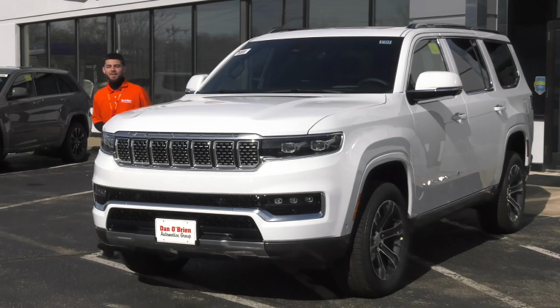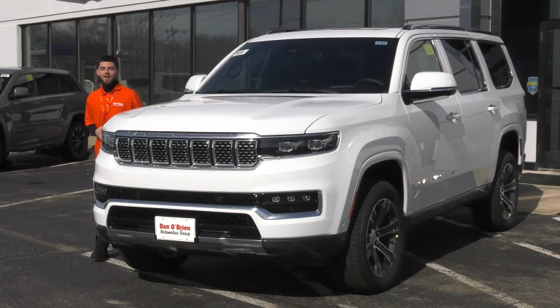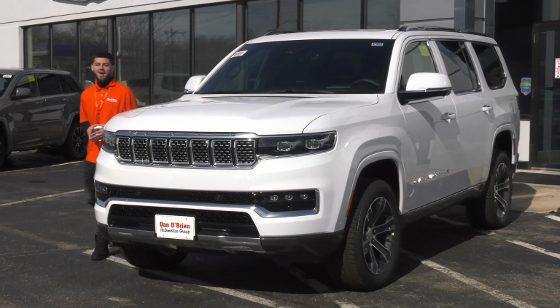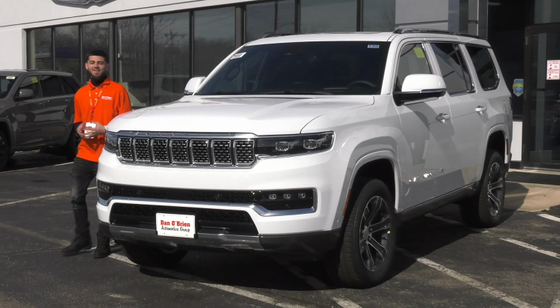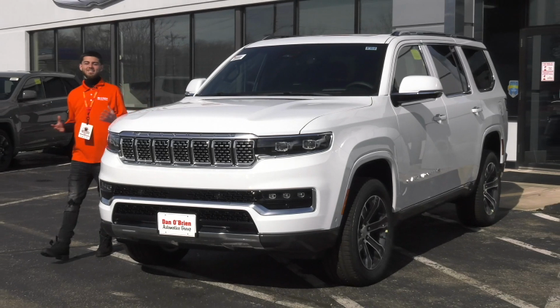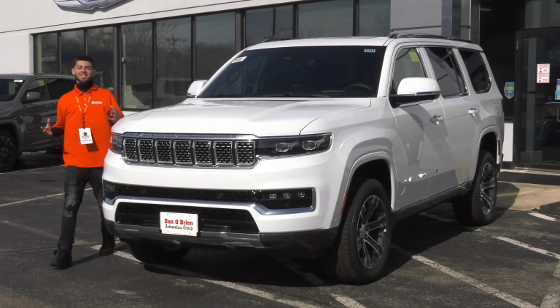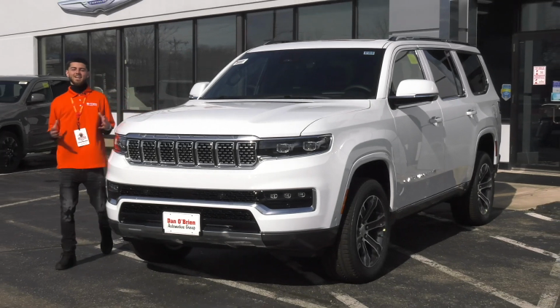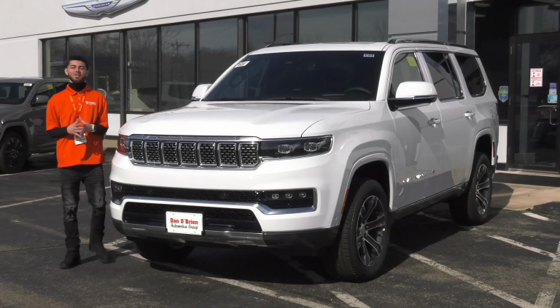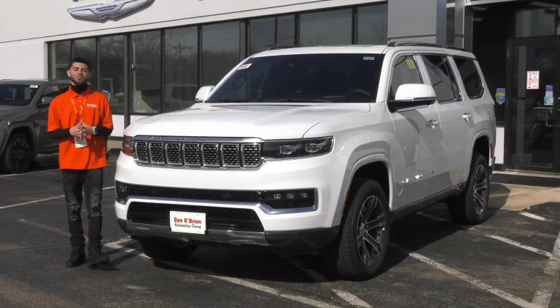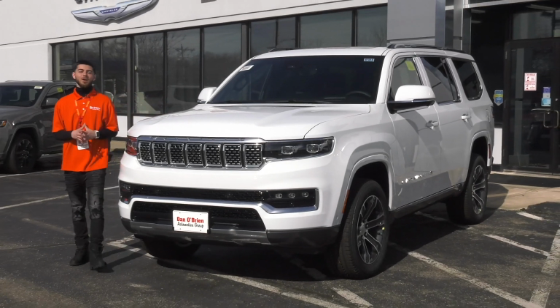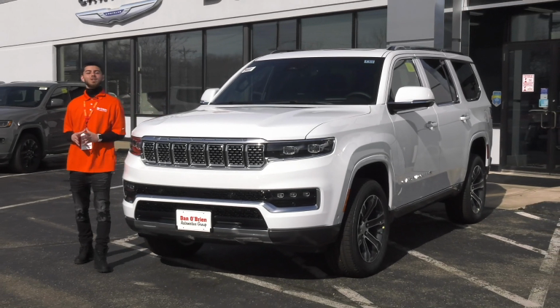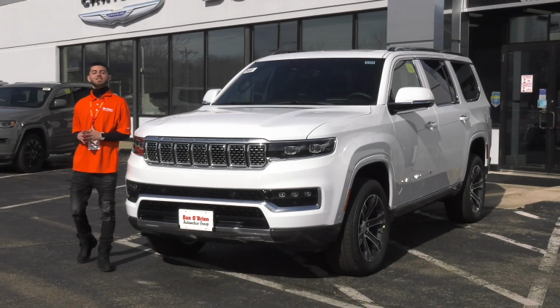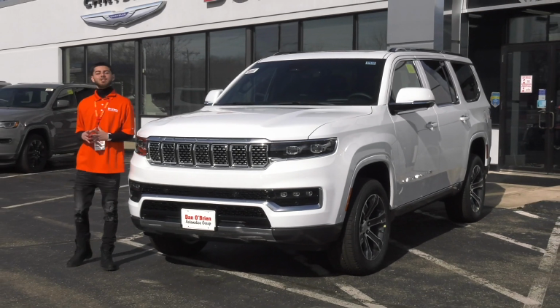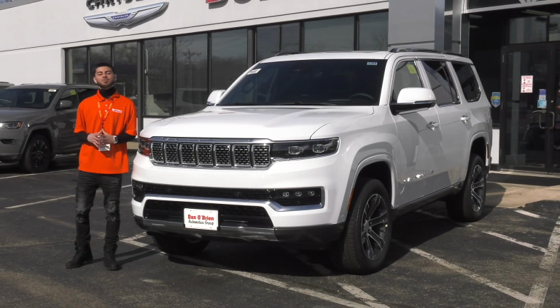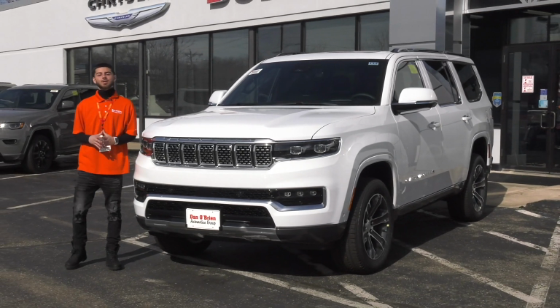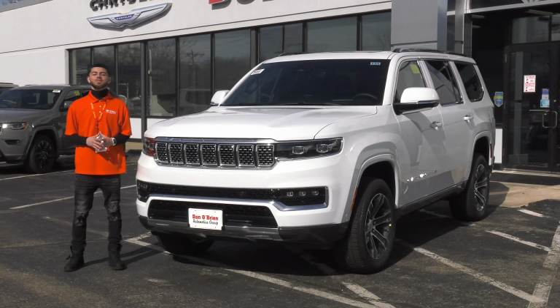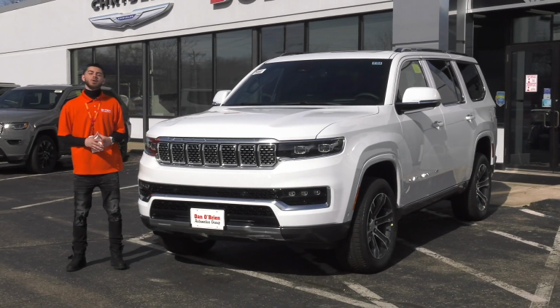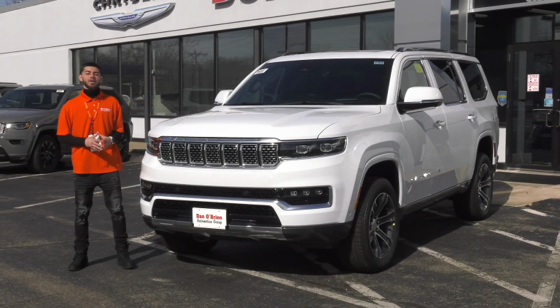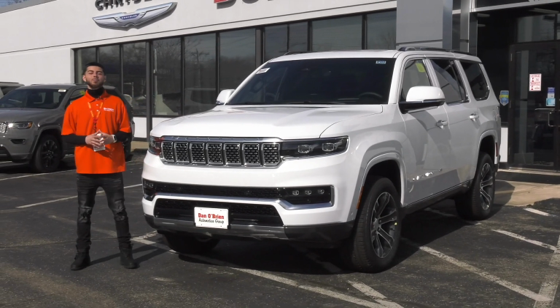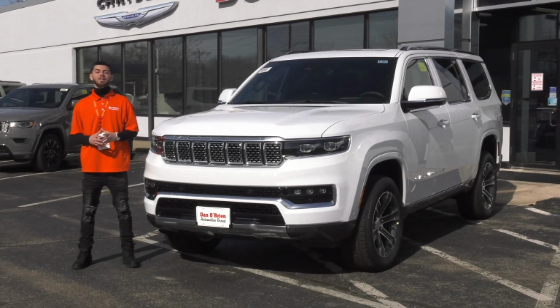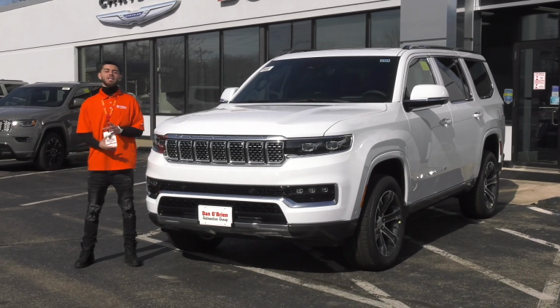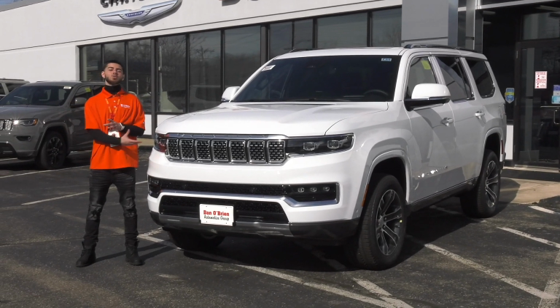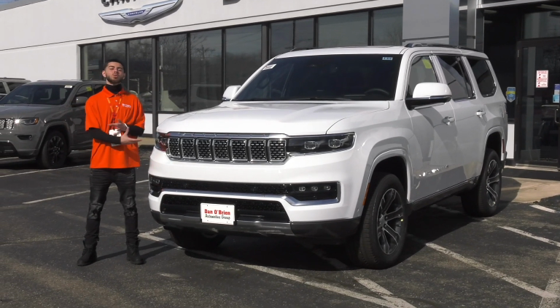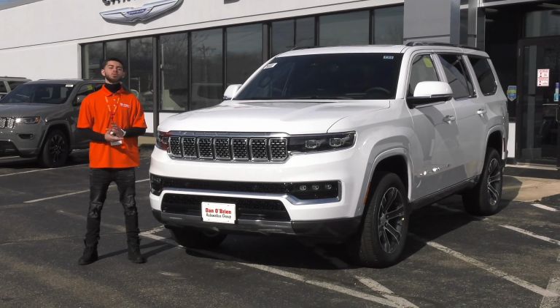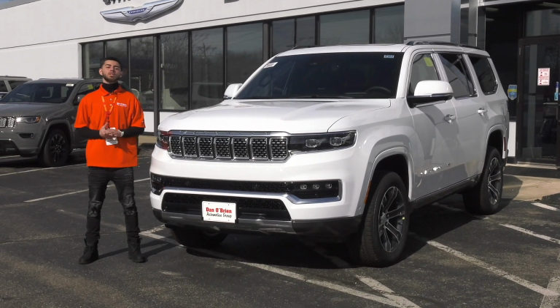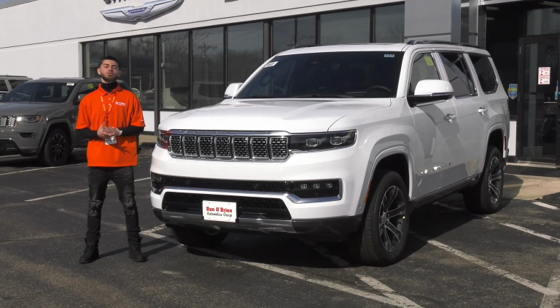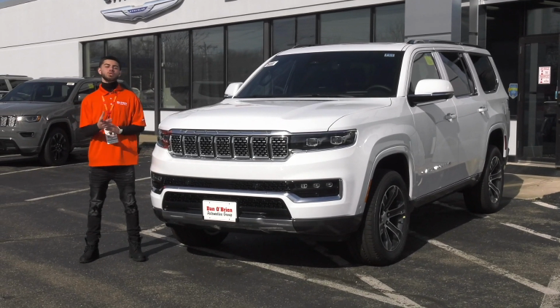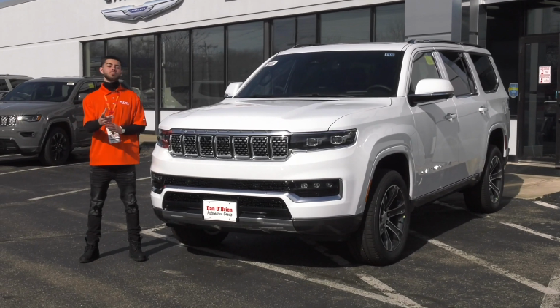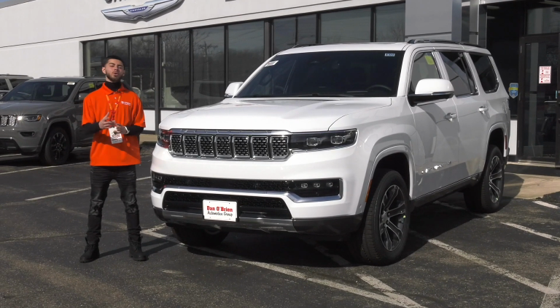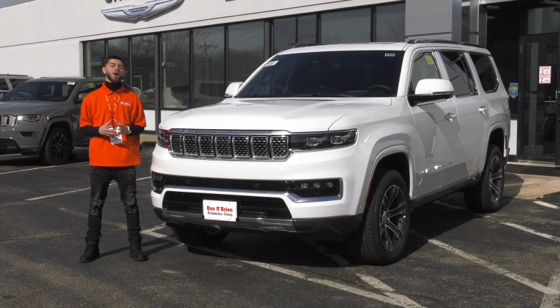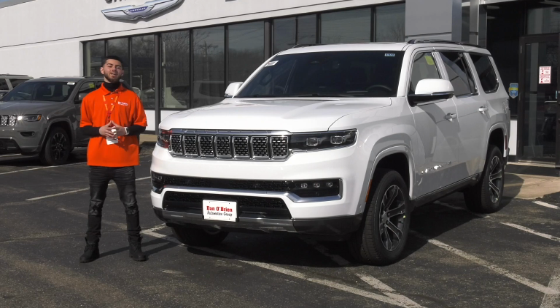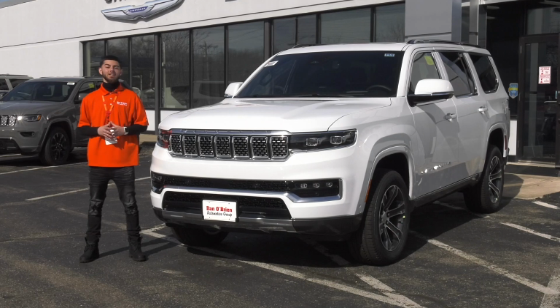Hi, it's Shoutout Dan O'Brien, Chrysler Dodge Jeep. Today we're going to be looking at the 2022 Jeep Grand Wagoneer.